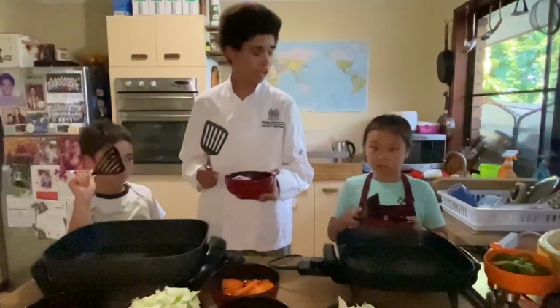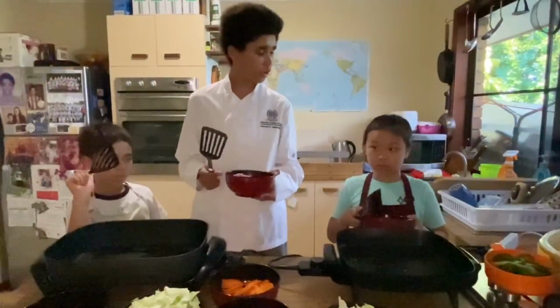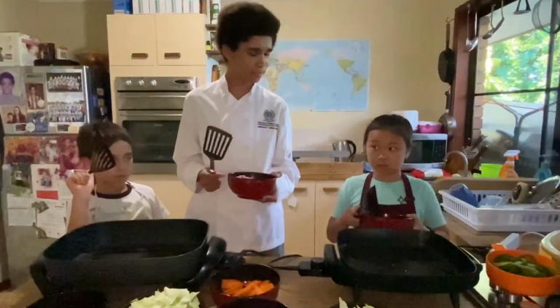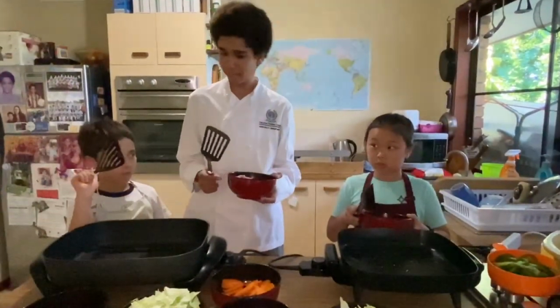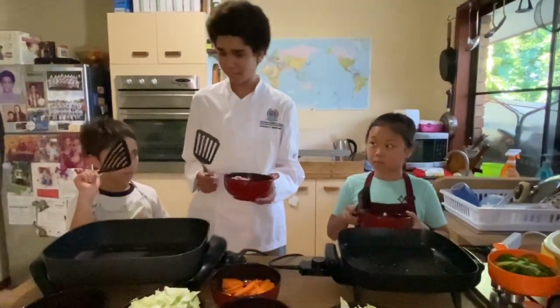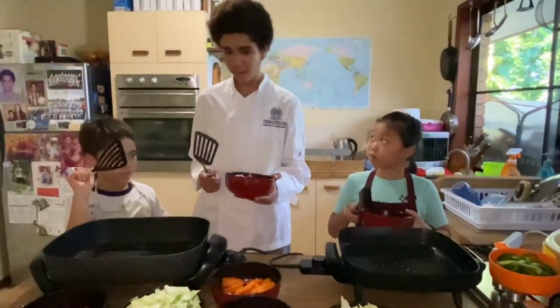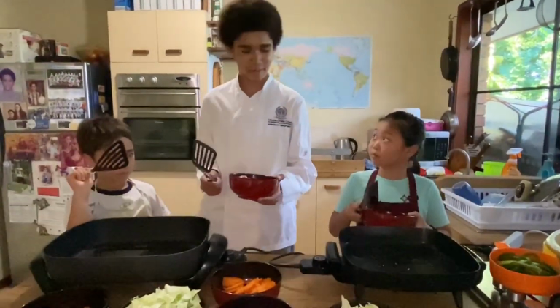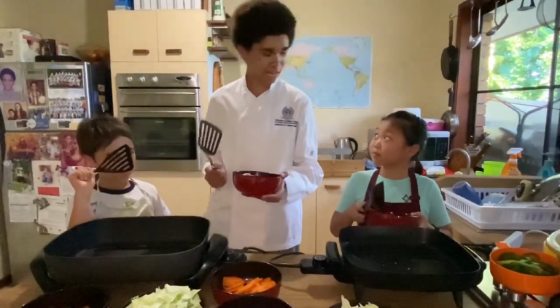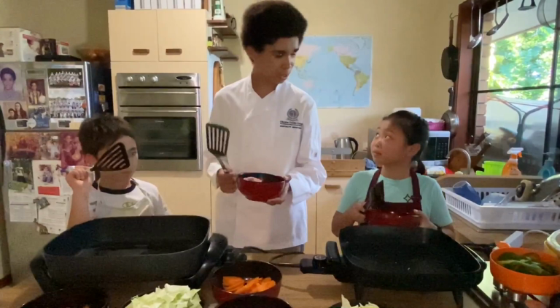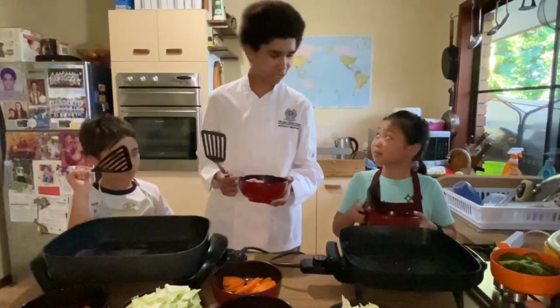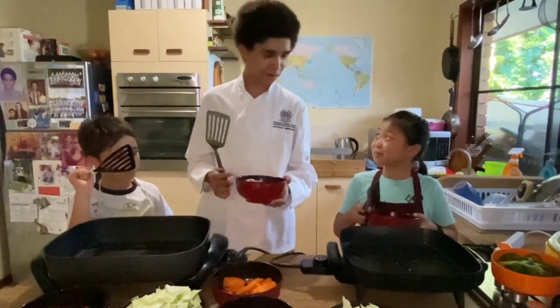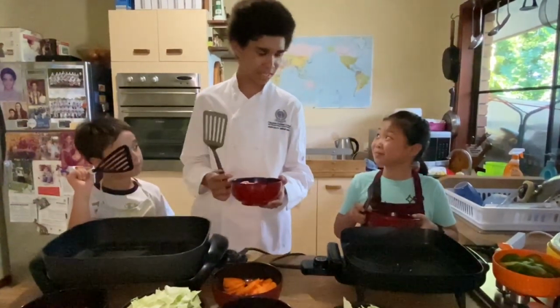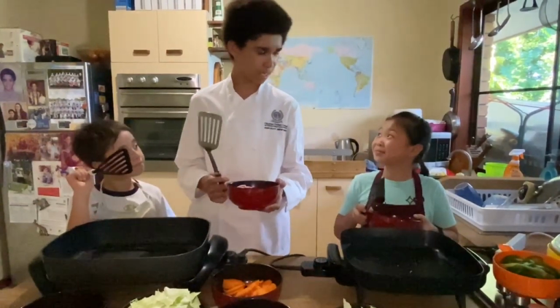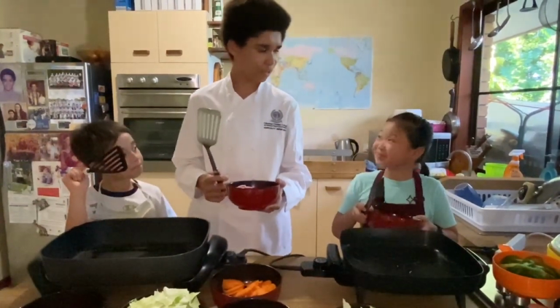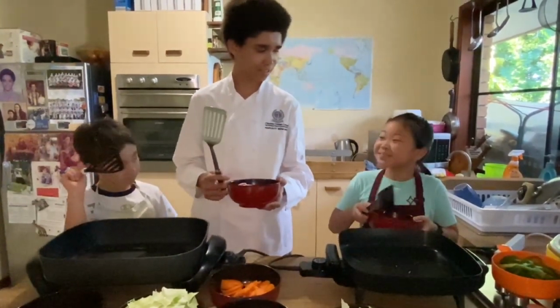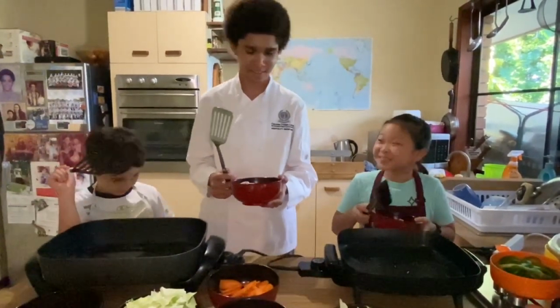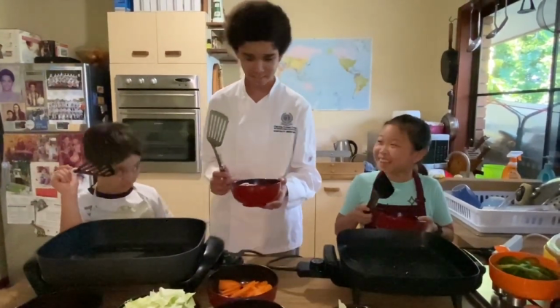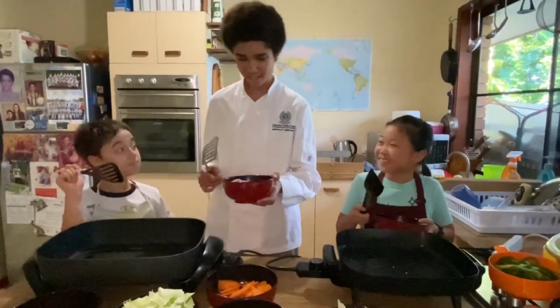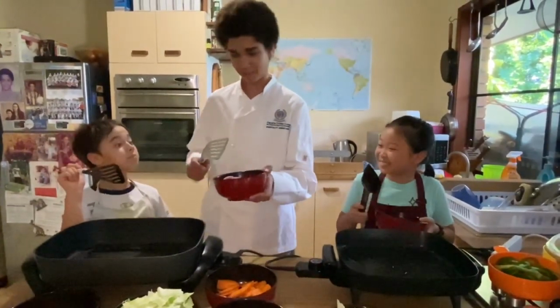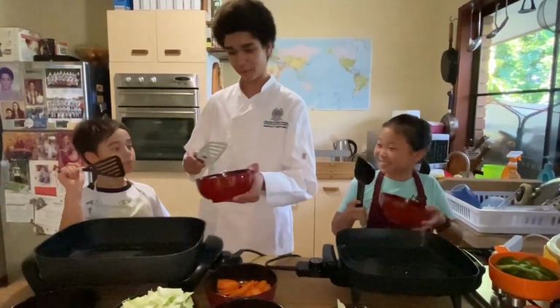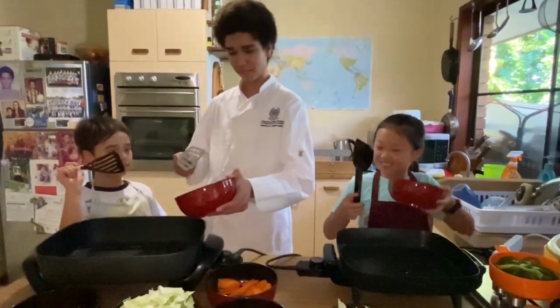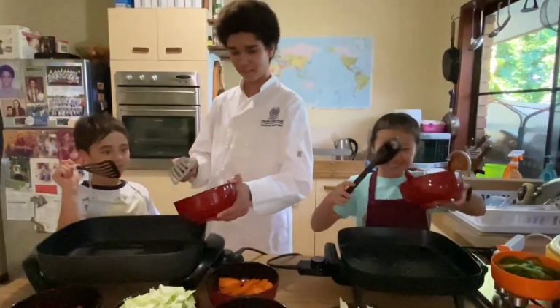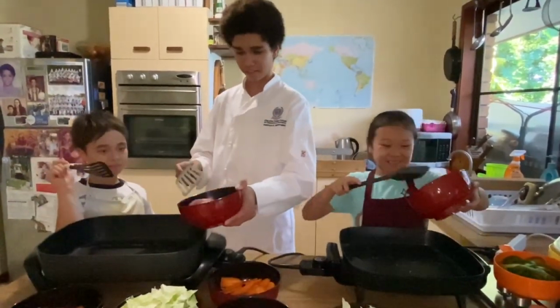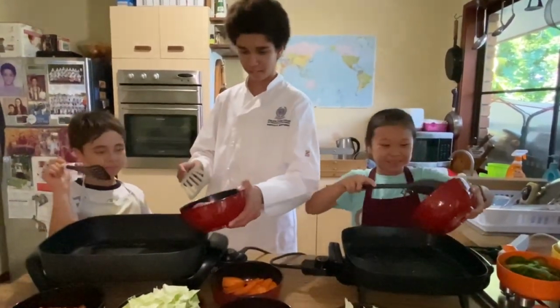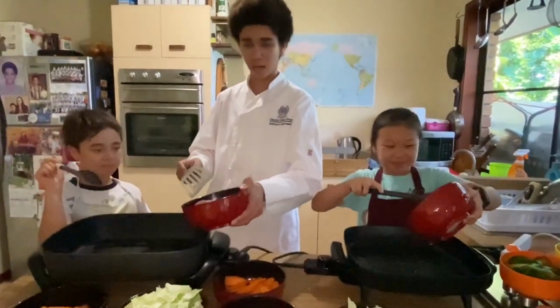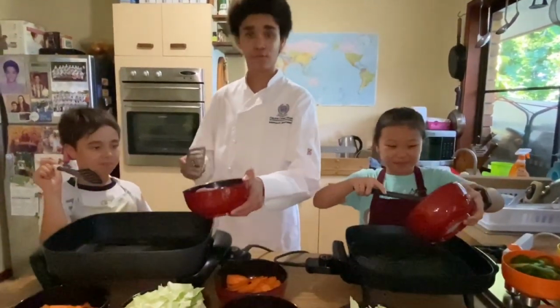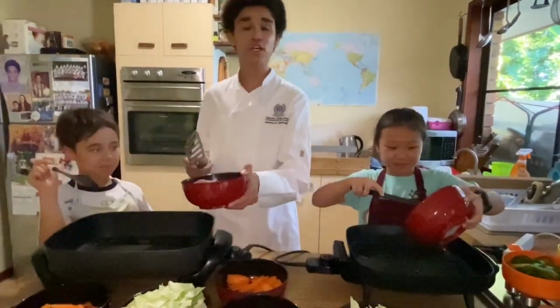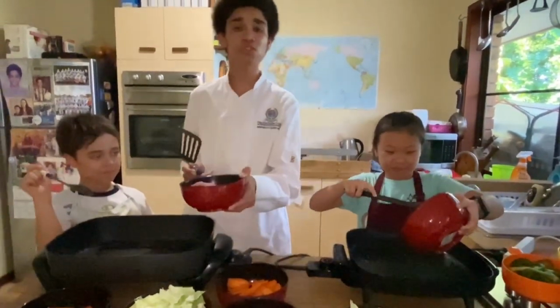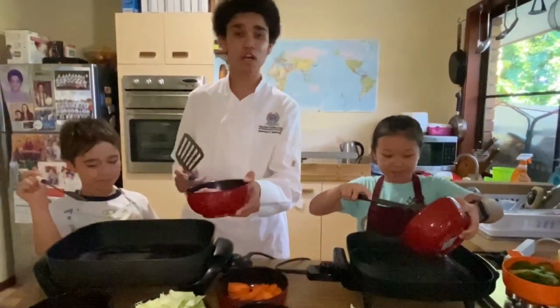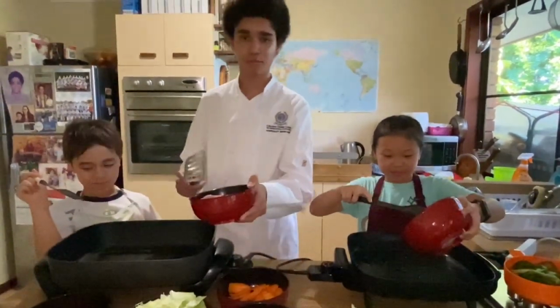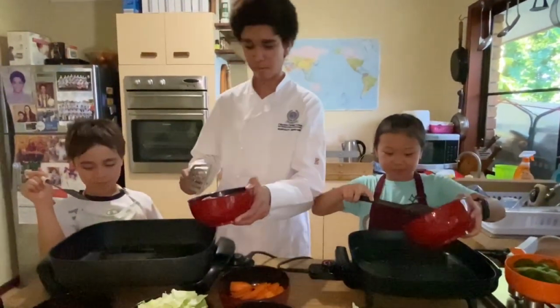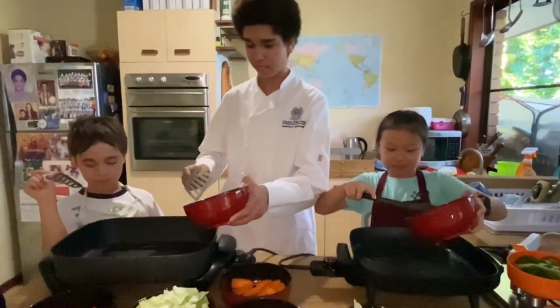Alright everybody, are you ready to add all our ingredients together? Let's get started. First, we'll start off with the meat.